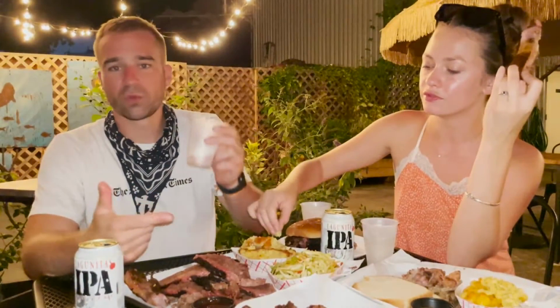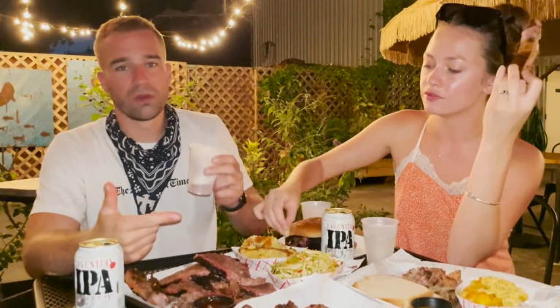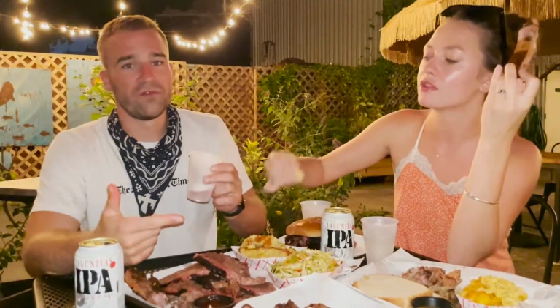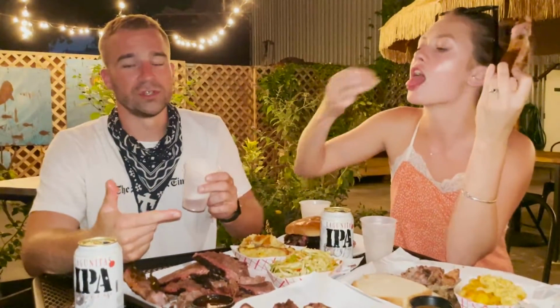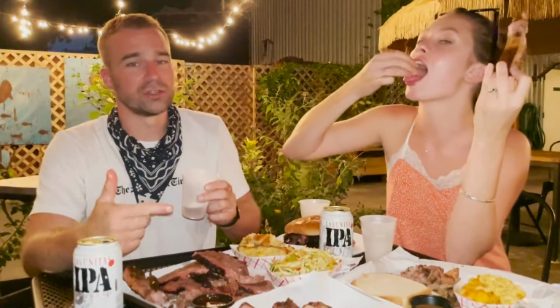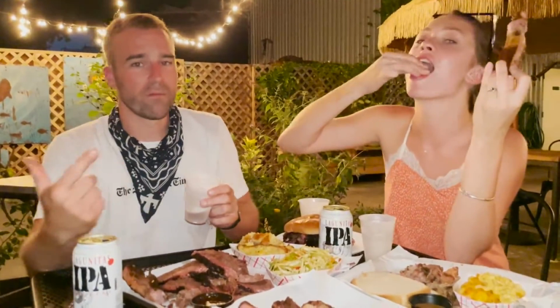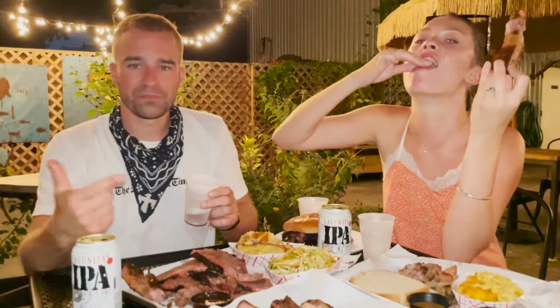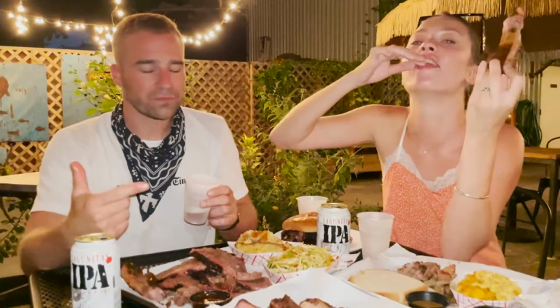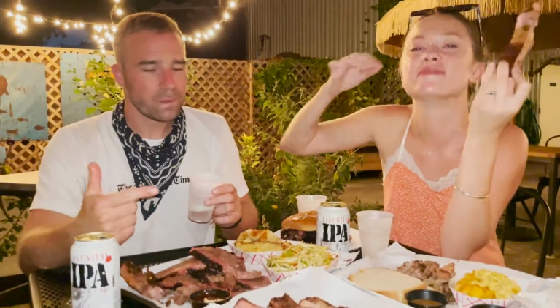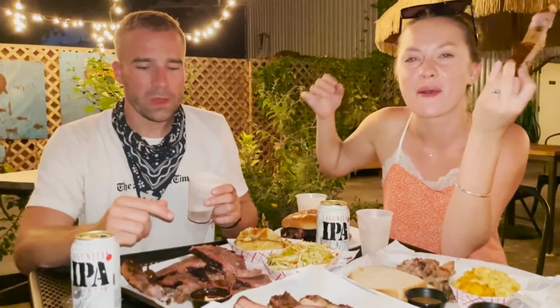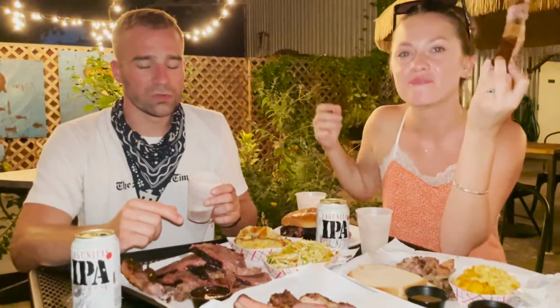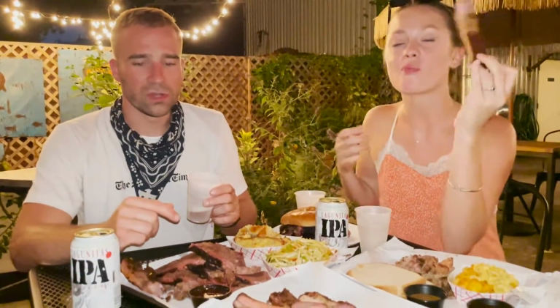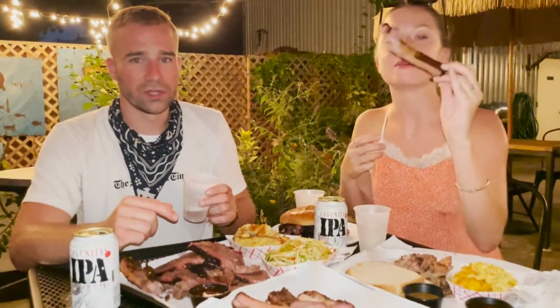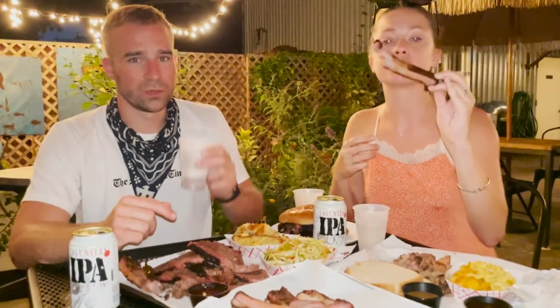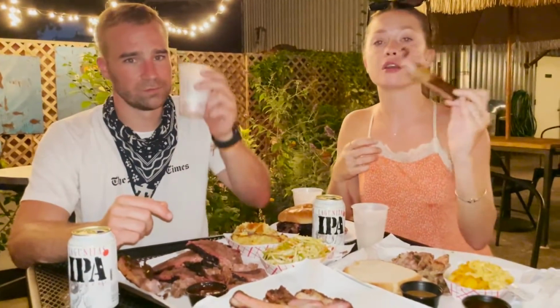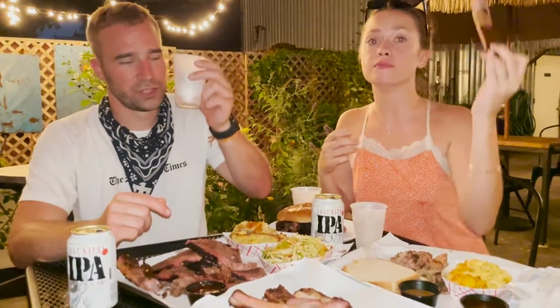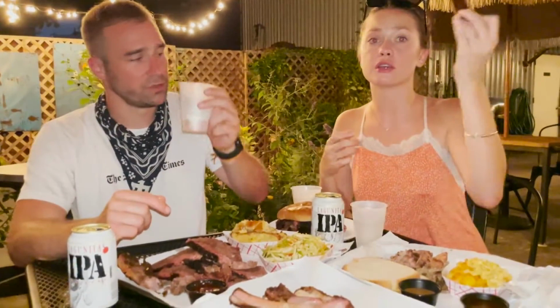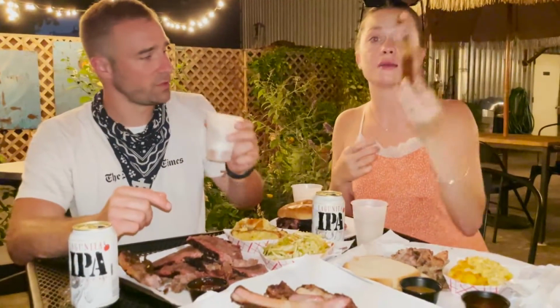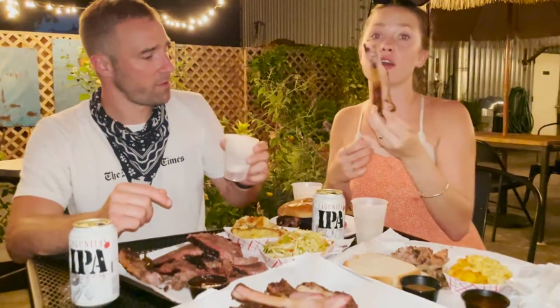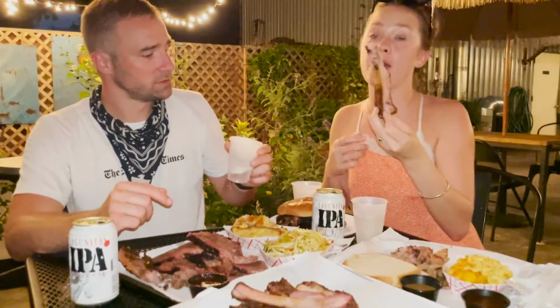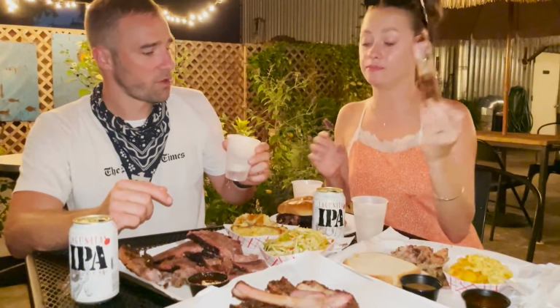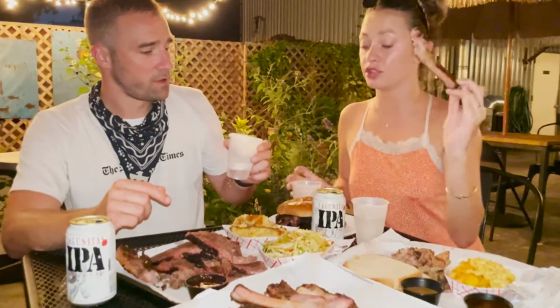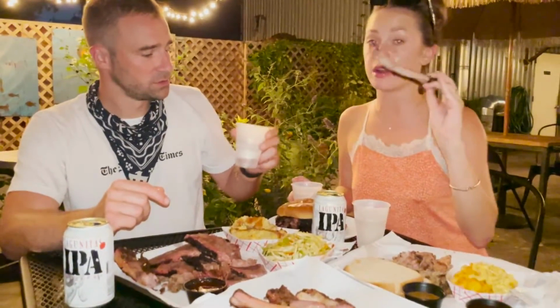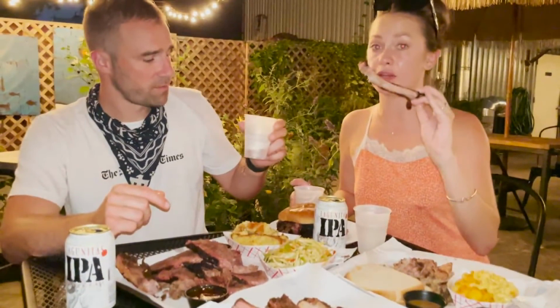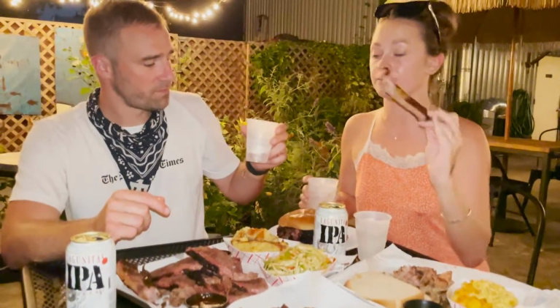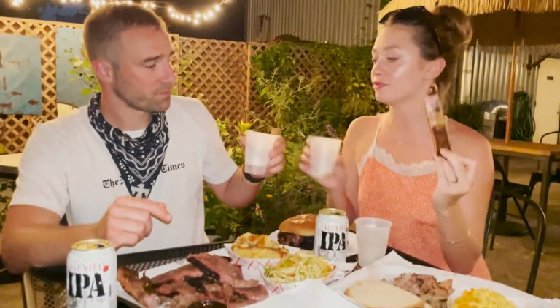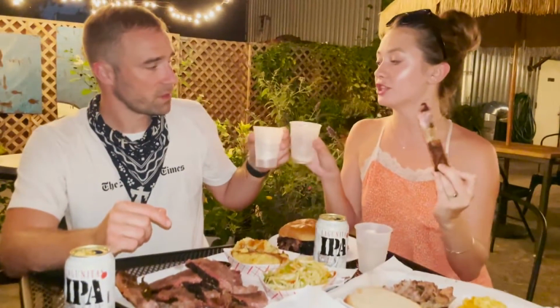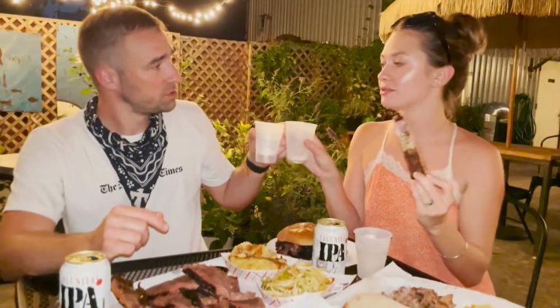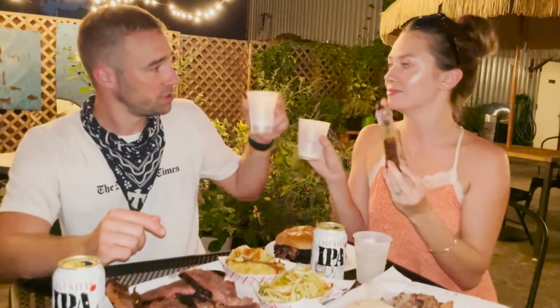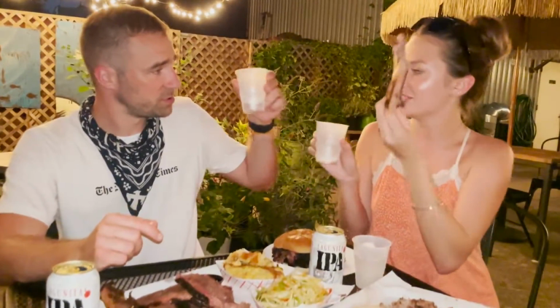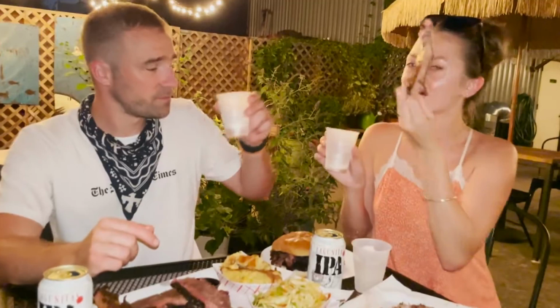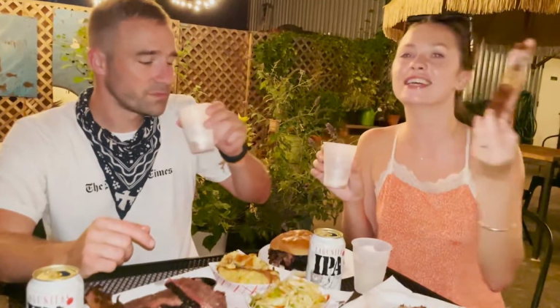We're going to finish this. We'll see you on the next one. Cheers — come try it out, it's a great place. Cheers.